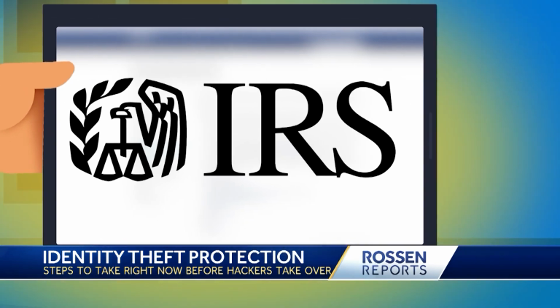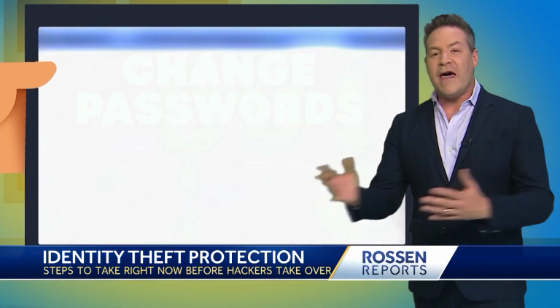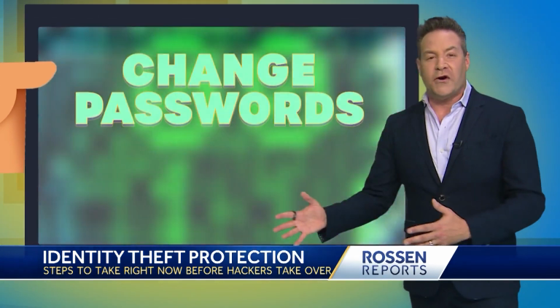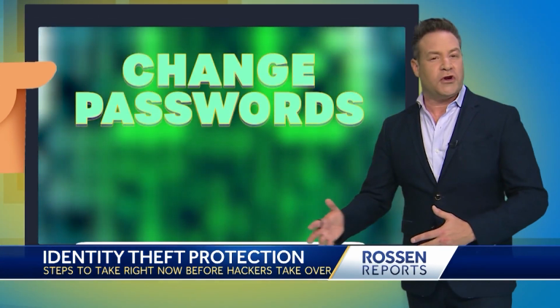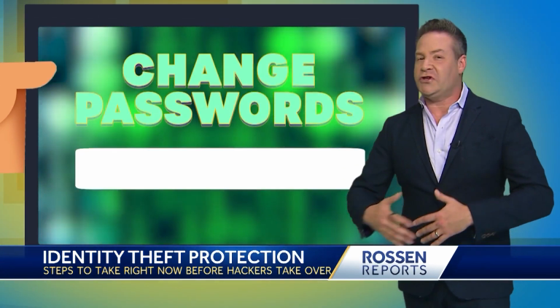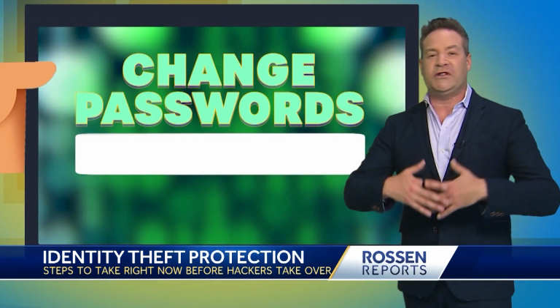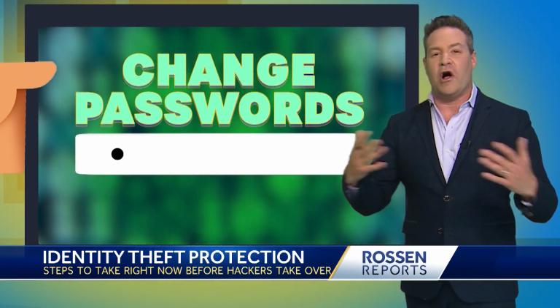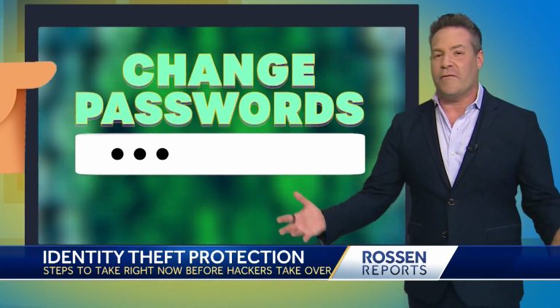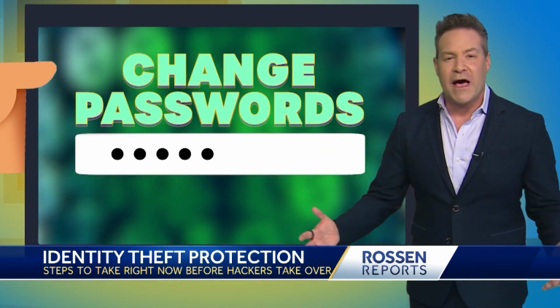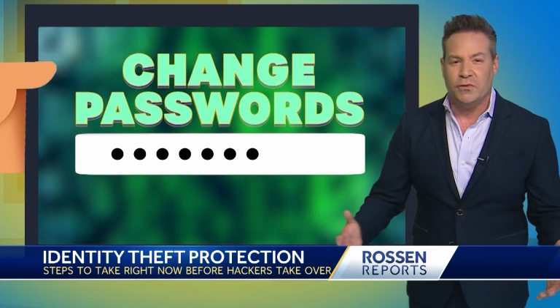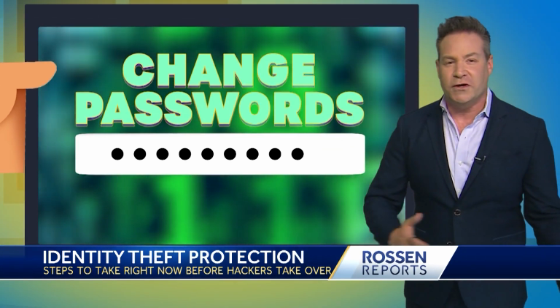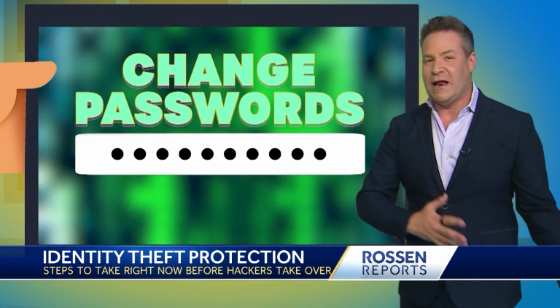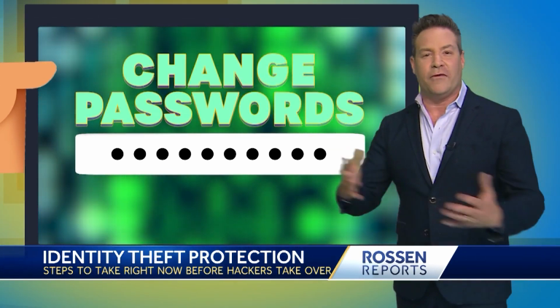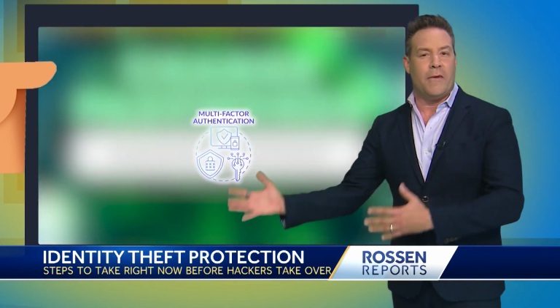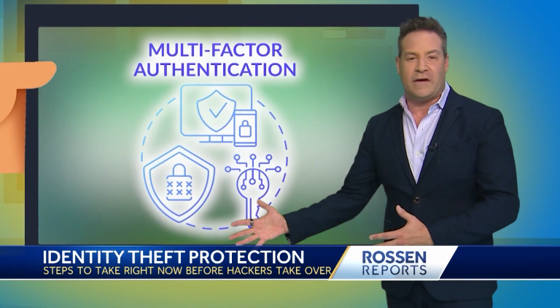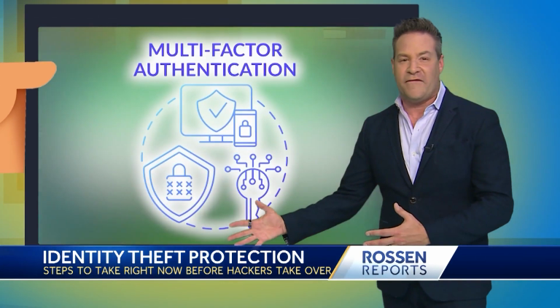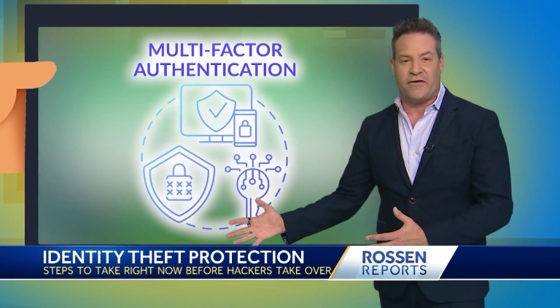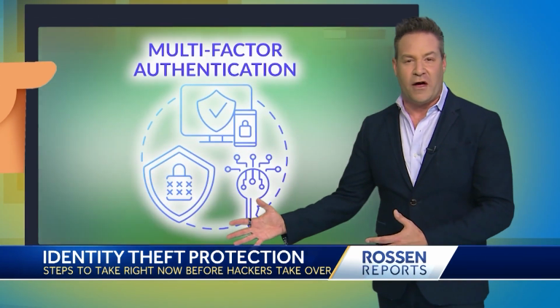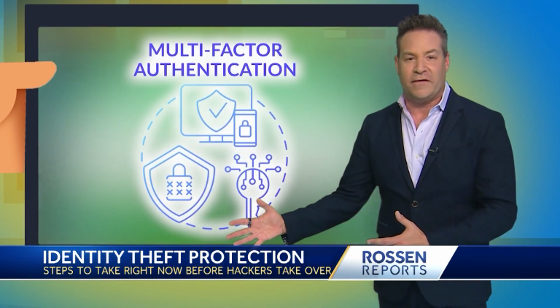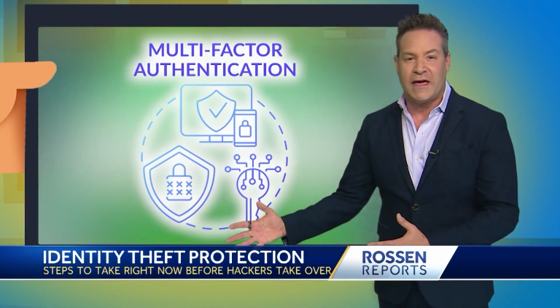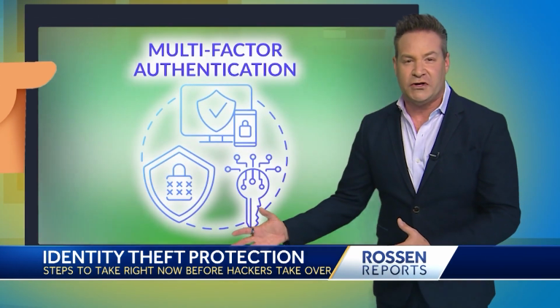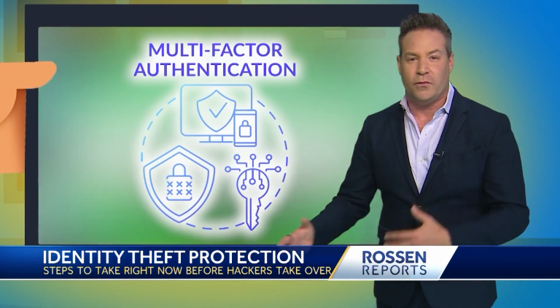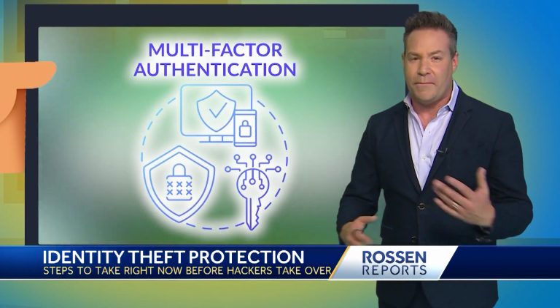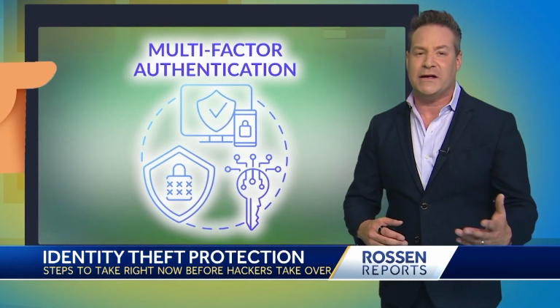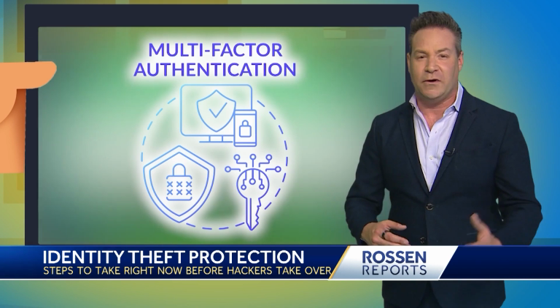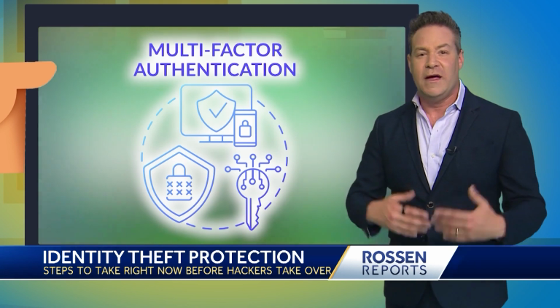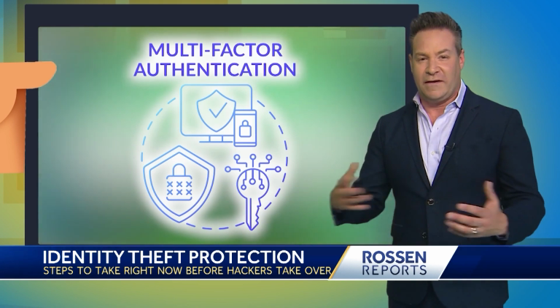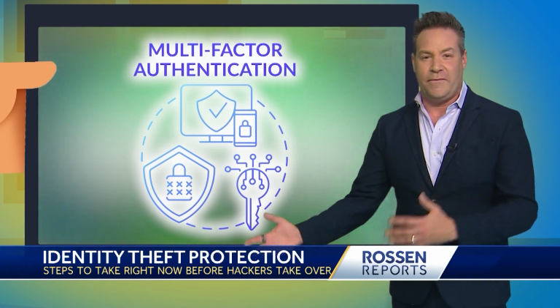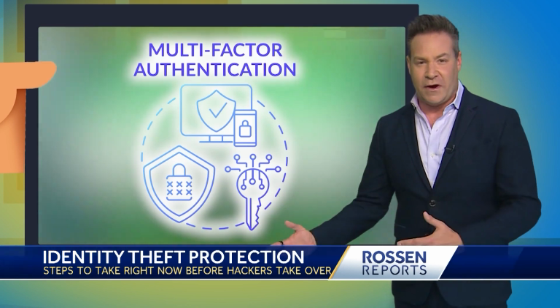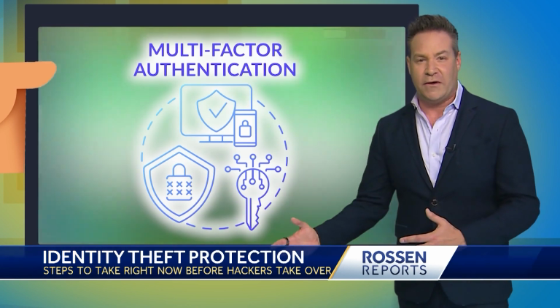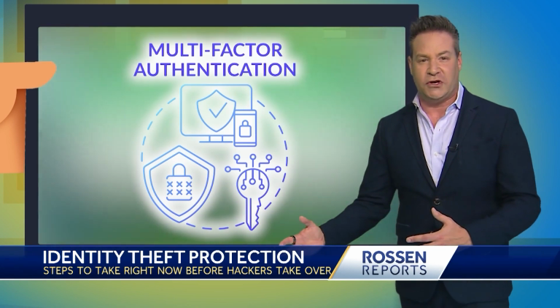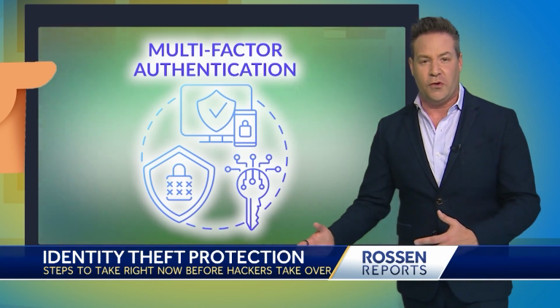From there, start changing all of your passwords. Enable multi-factor authentication when possible to keep your account secure.